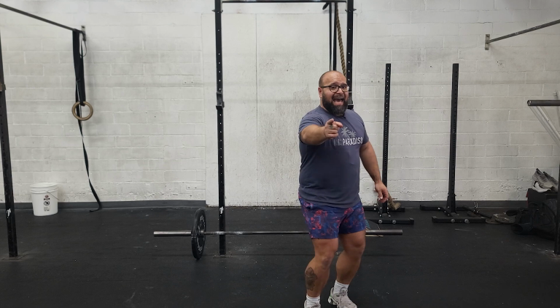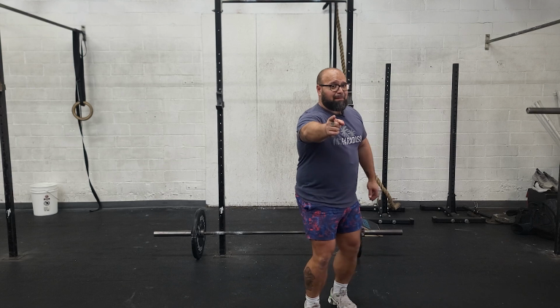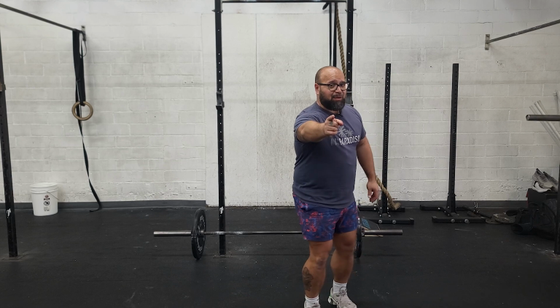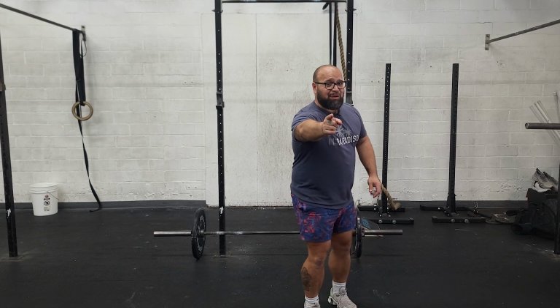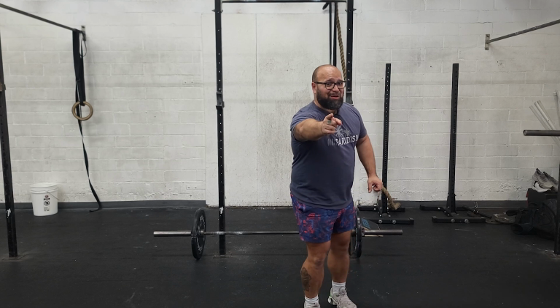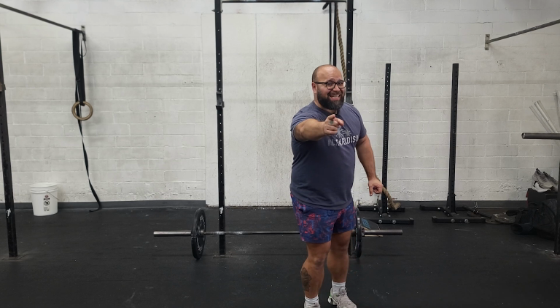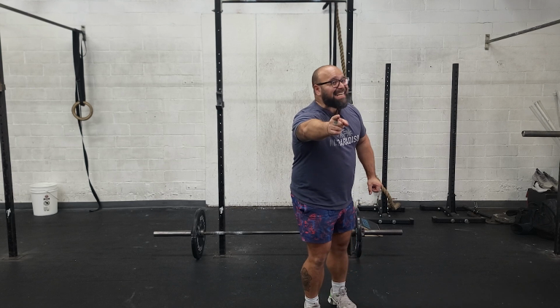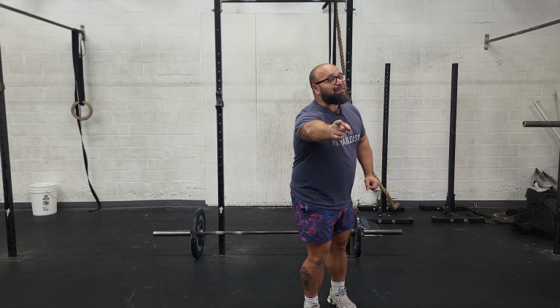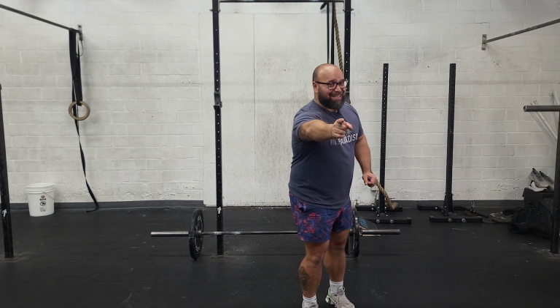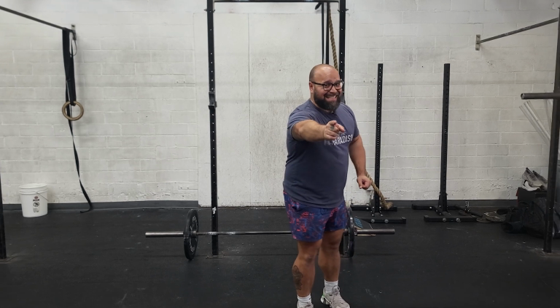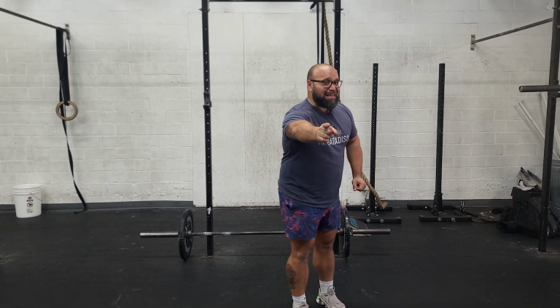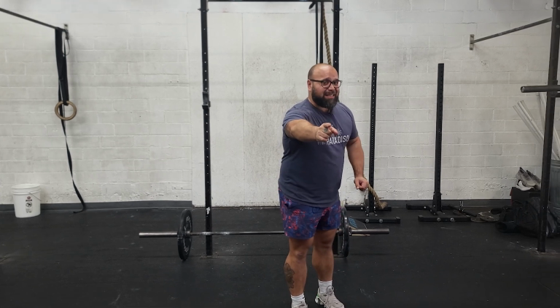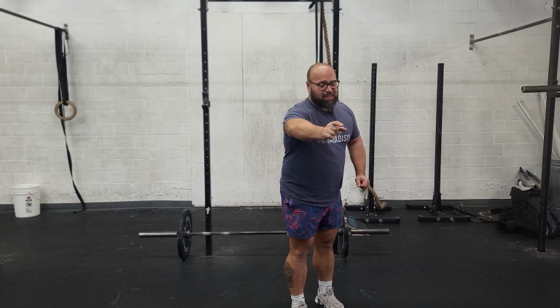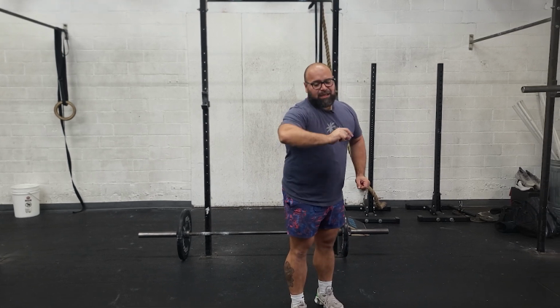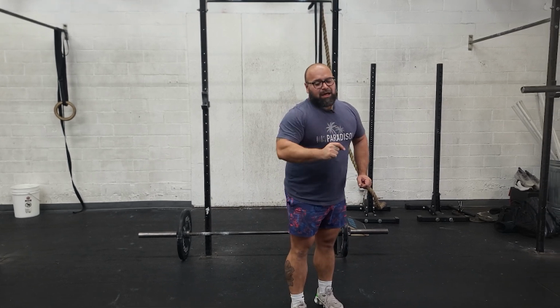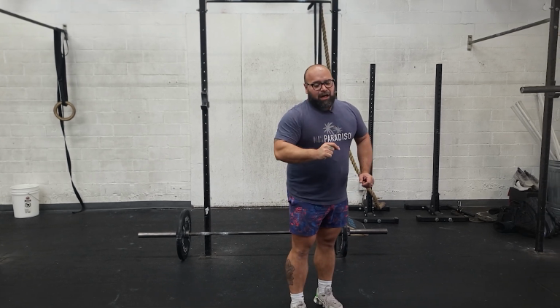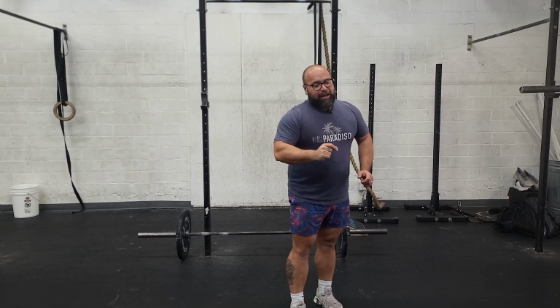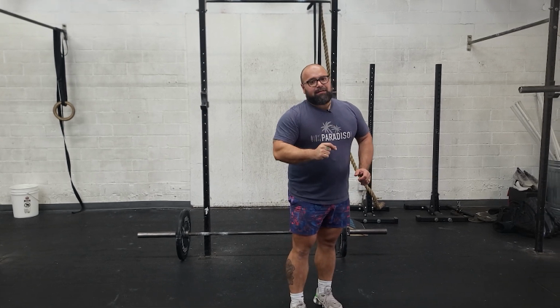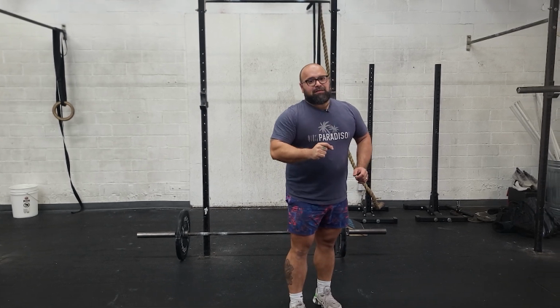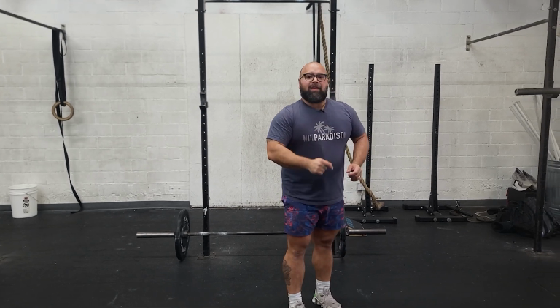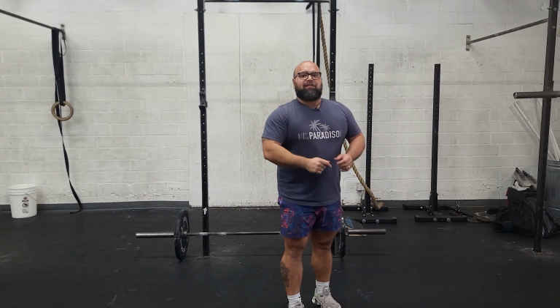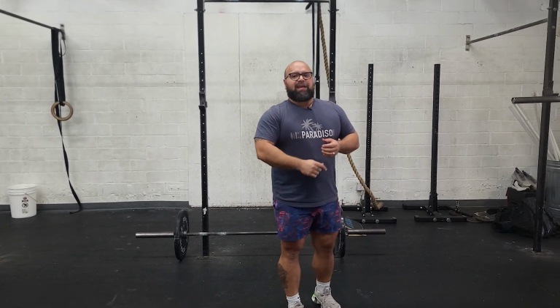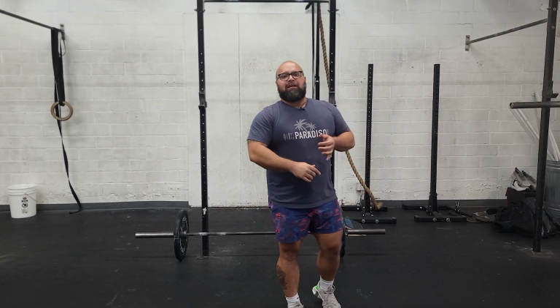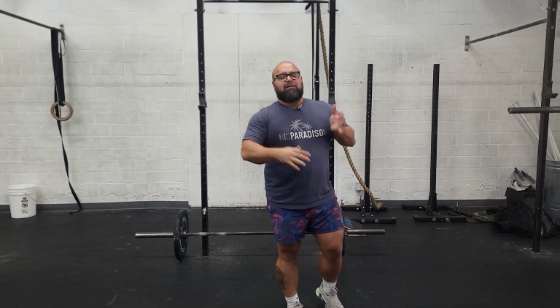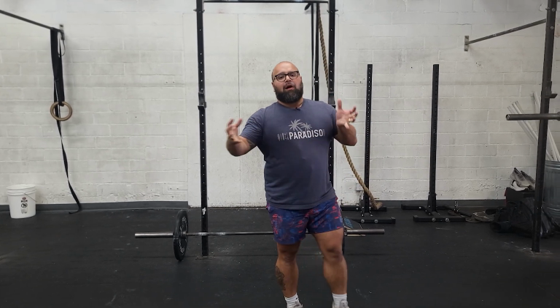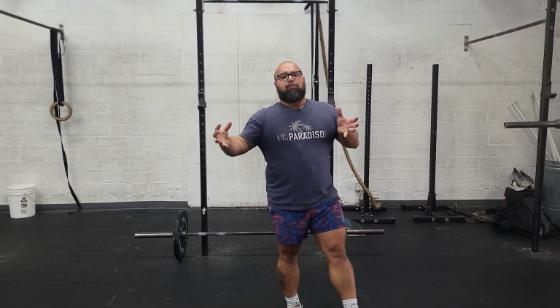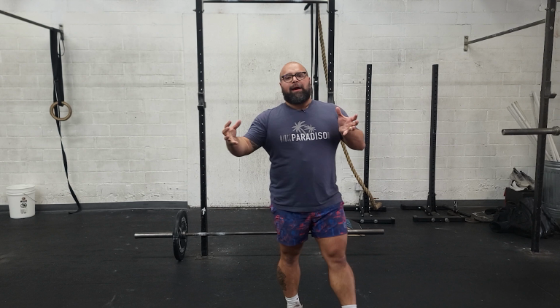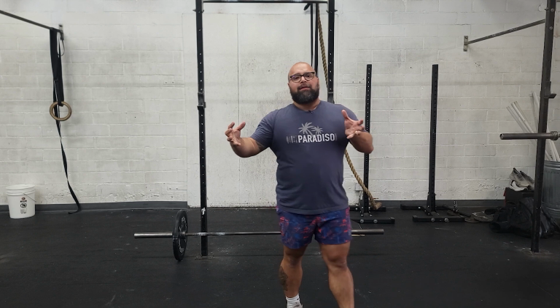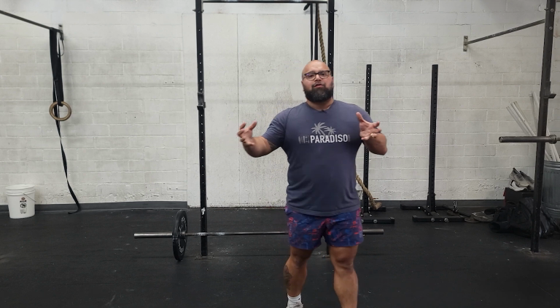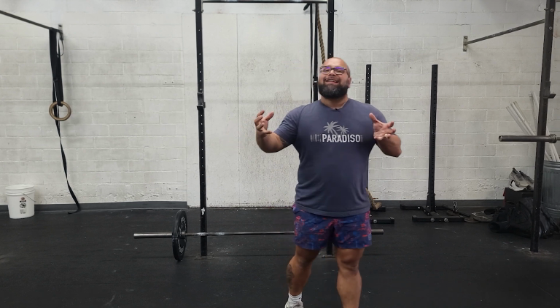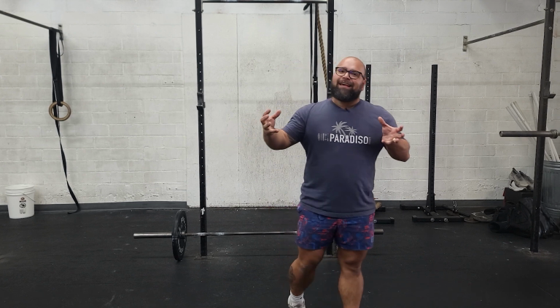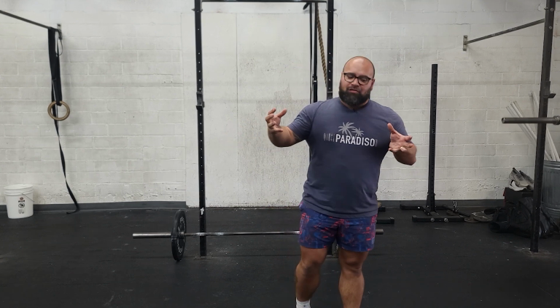Happy New Year's Eve, team. All right, Sundays again — longer format sweat sesh.